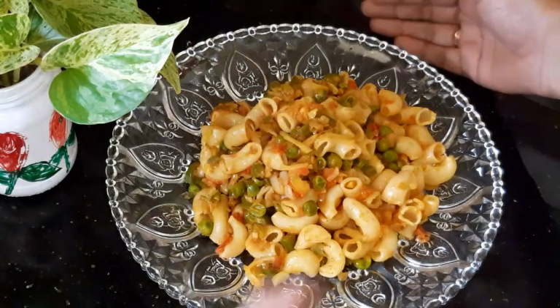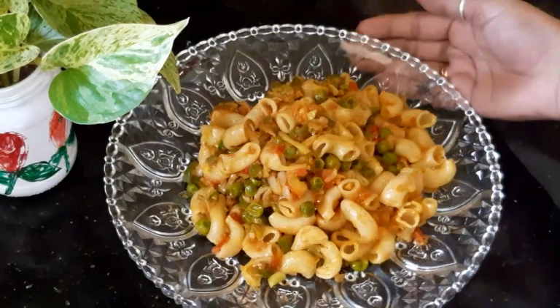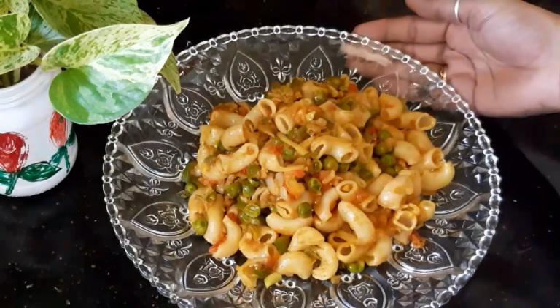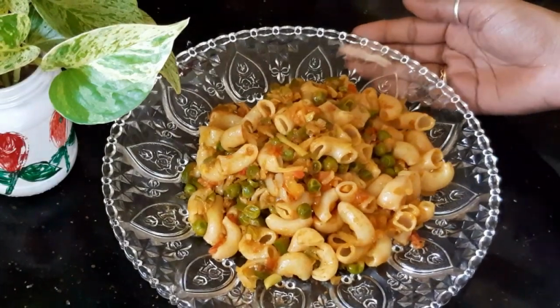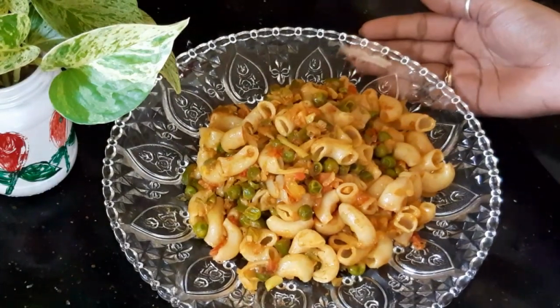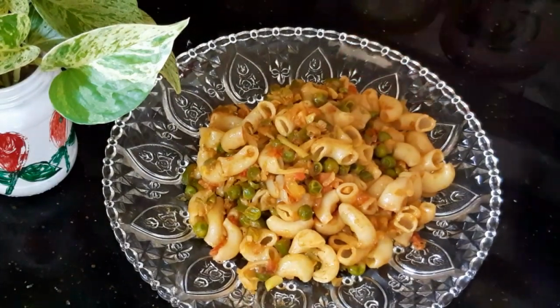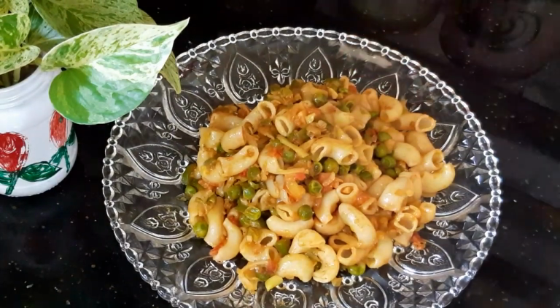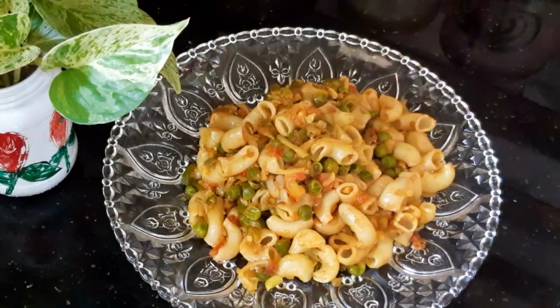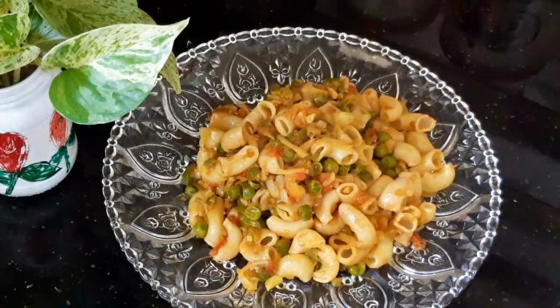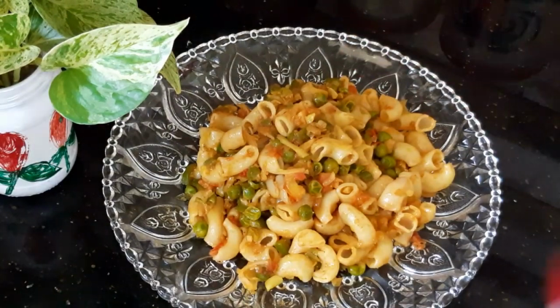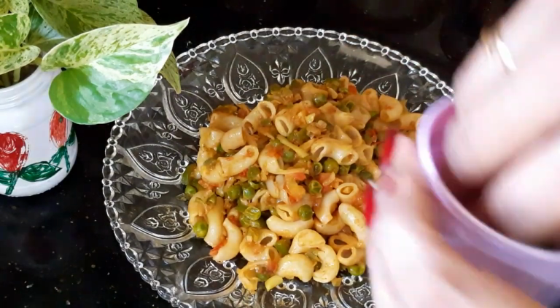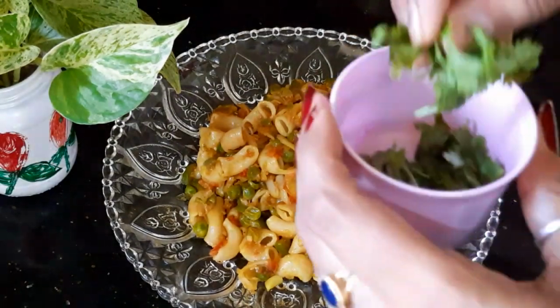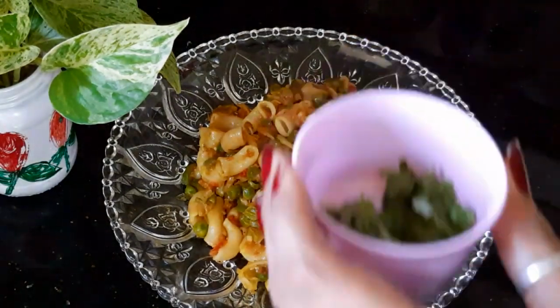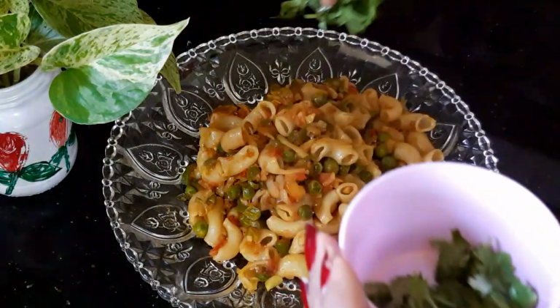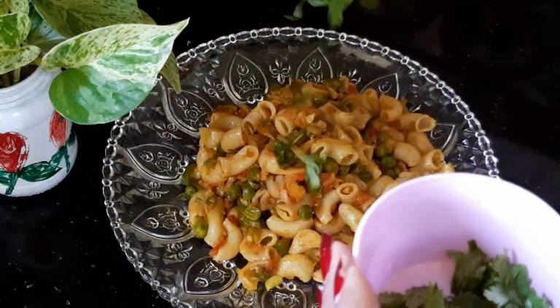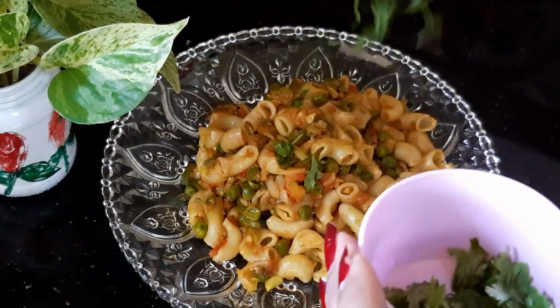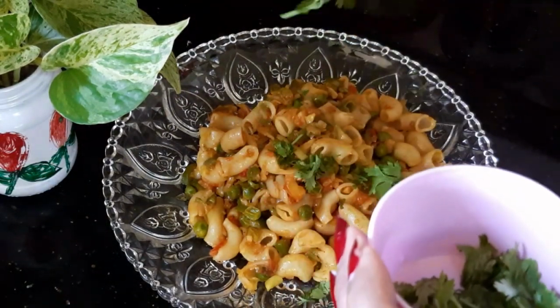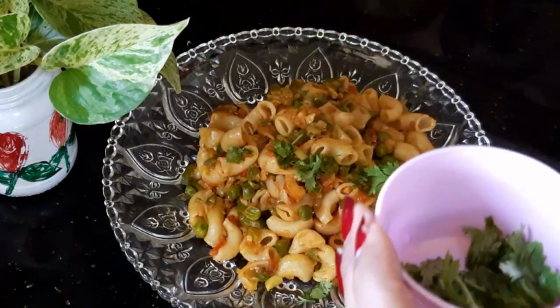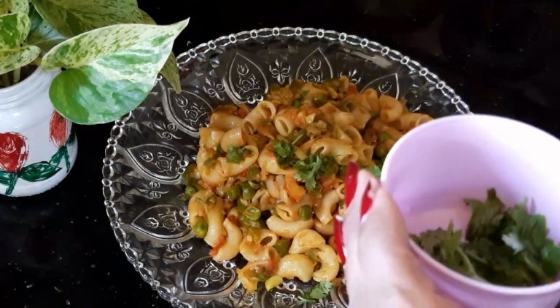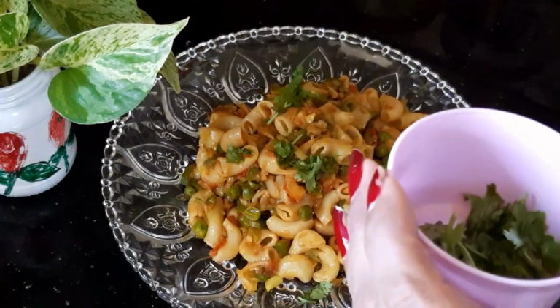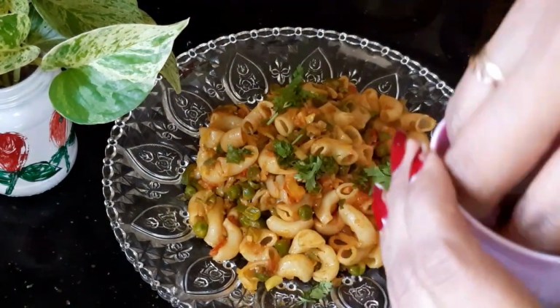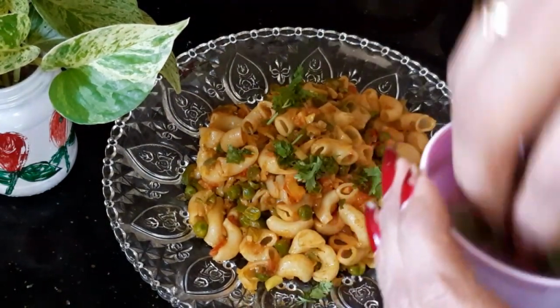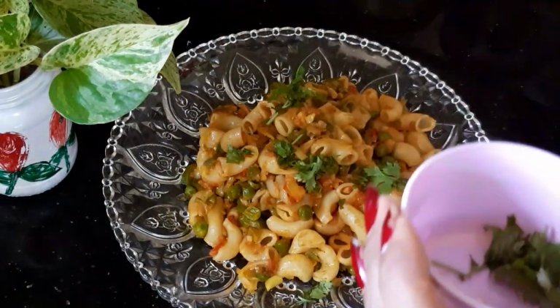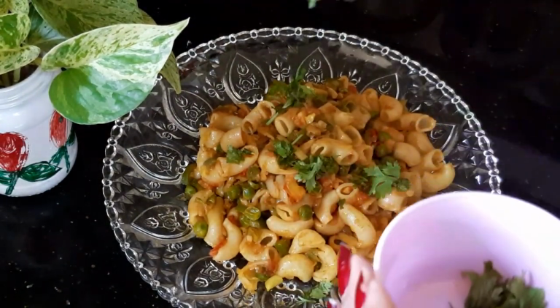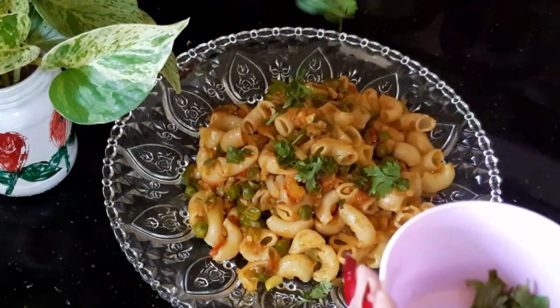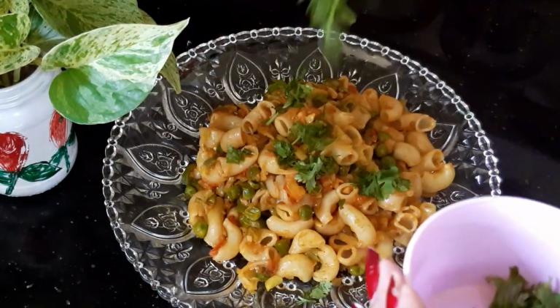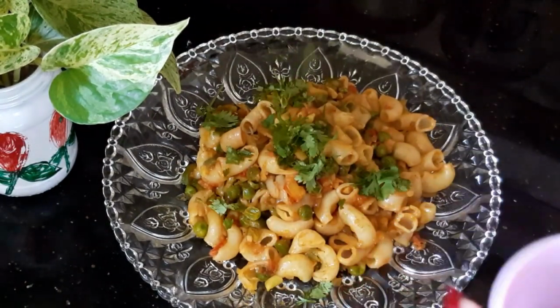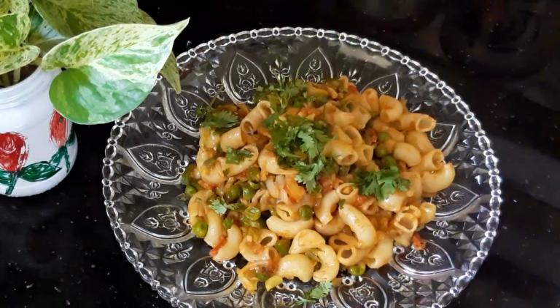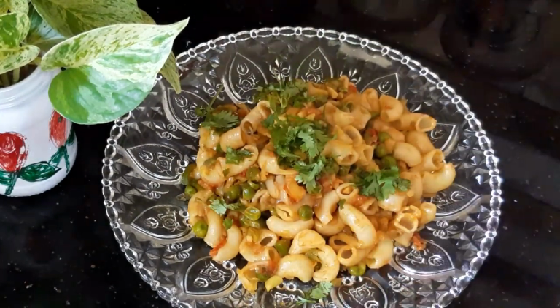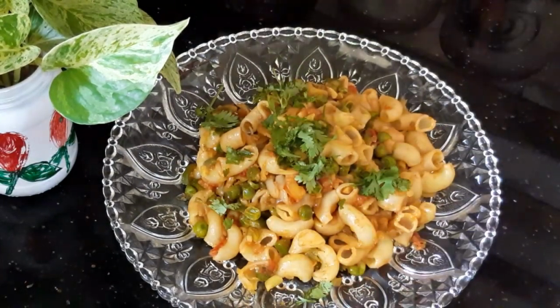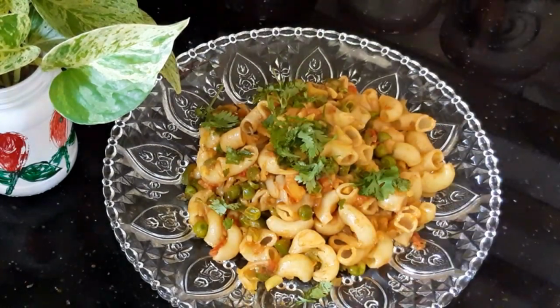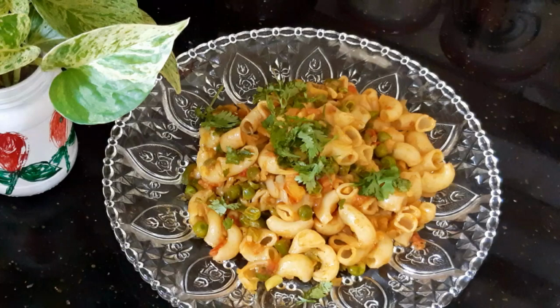Hello everyone, welcome to Momilek. Welcome to the taste of macaroni.